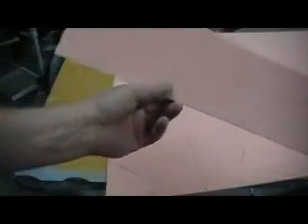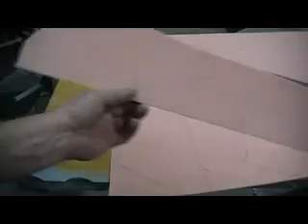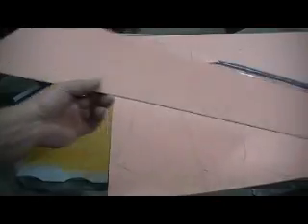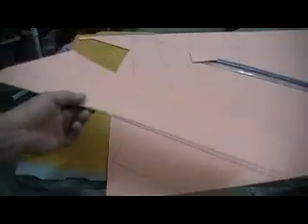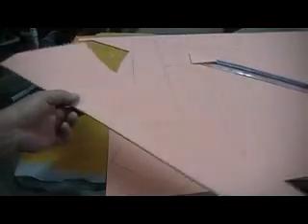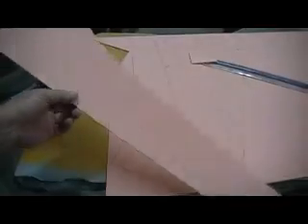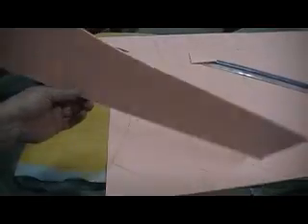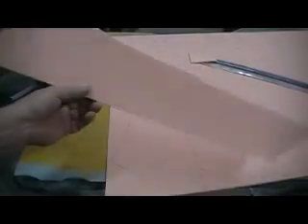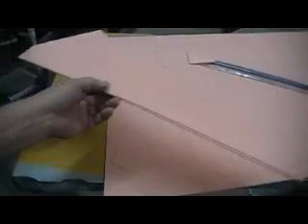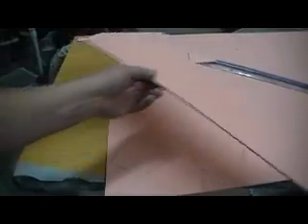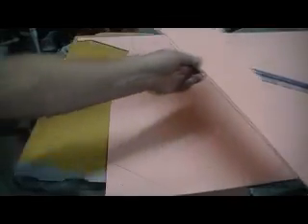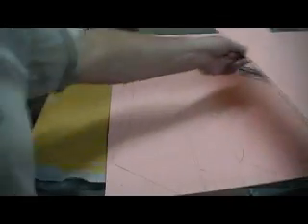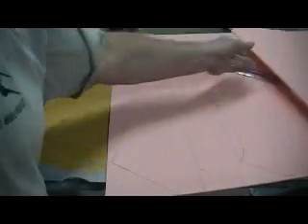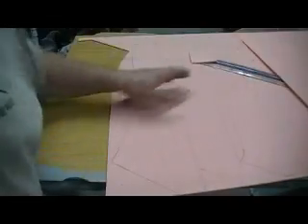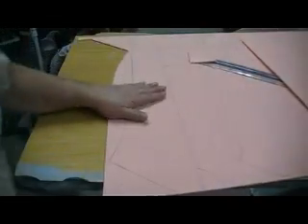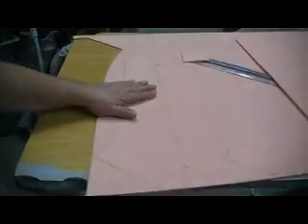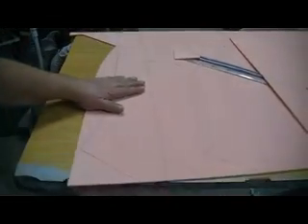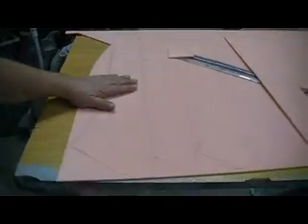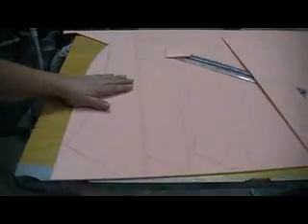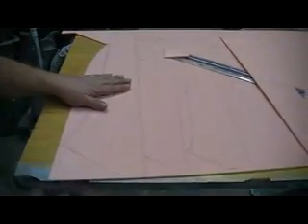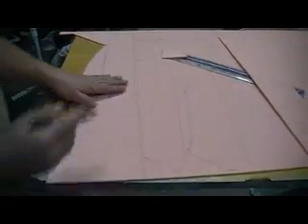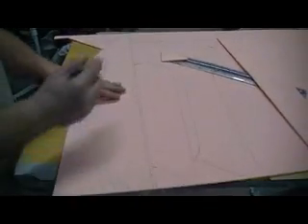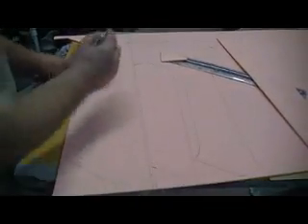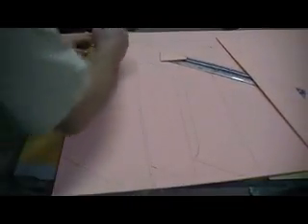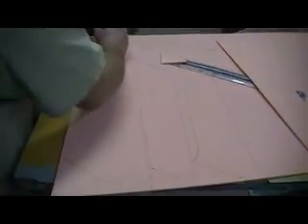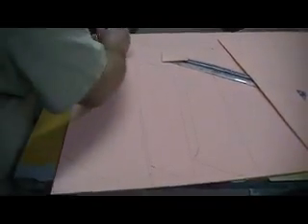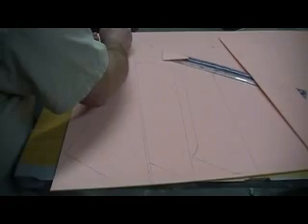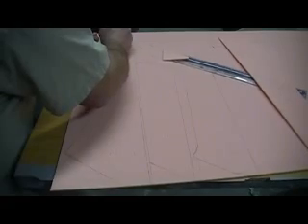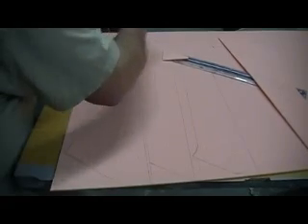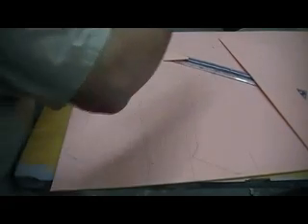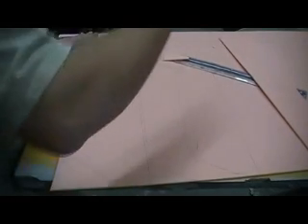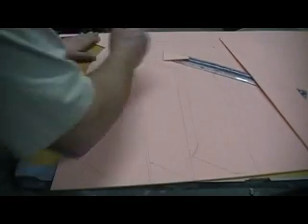Now I'll use these as a template for cutting out my glass. I'm going to do that next.